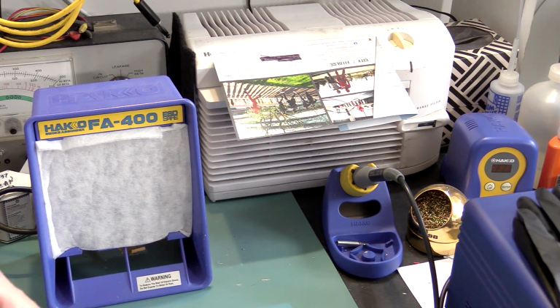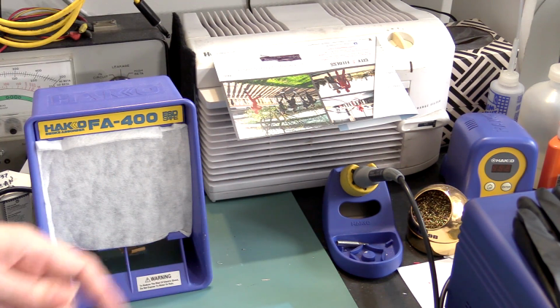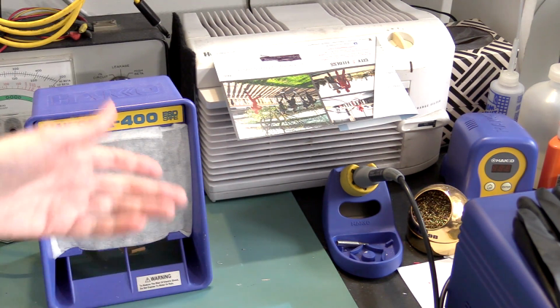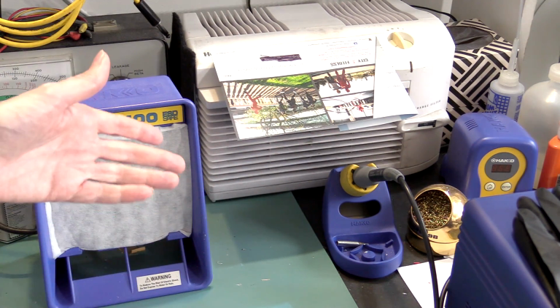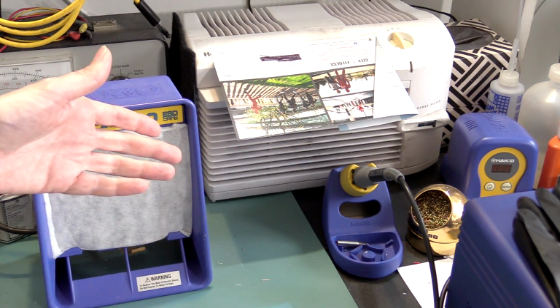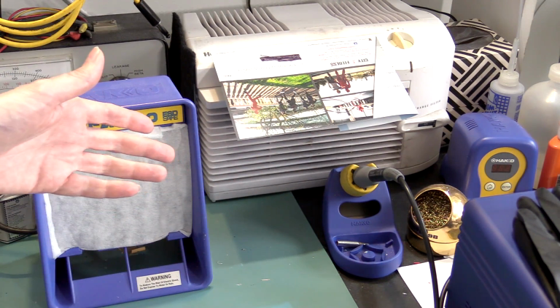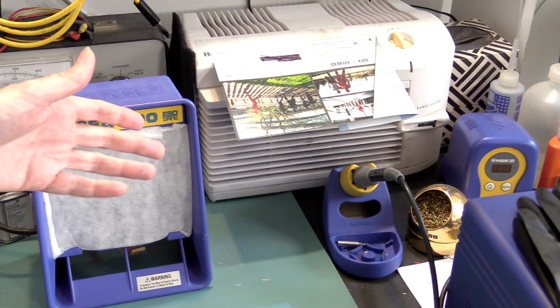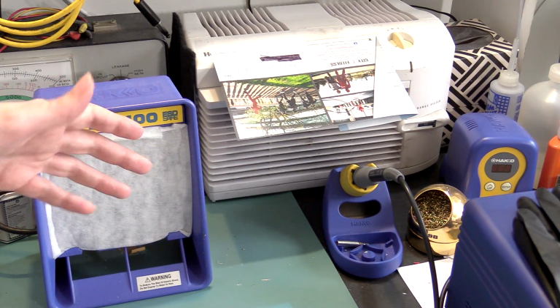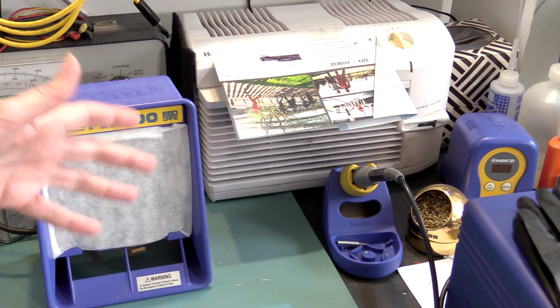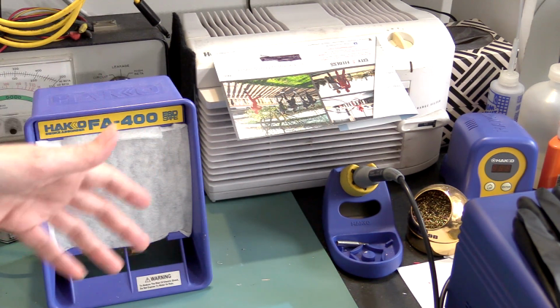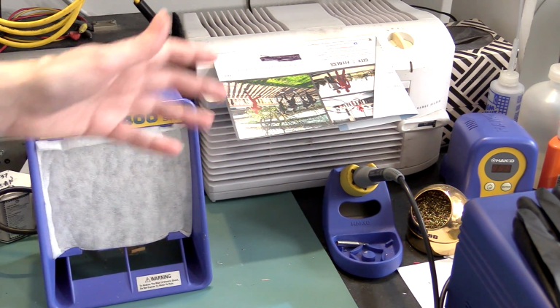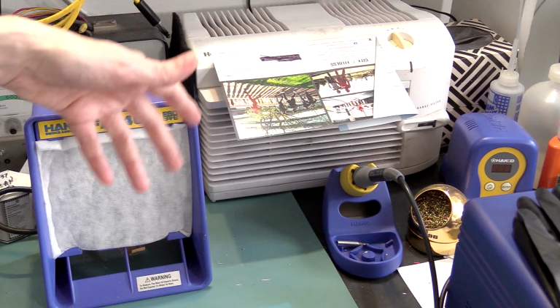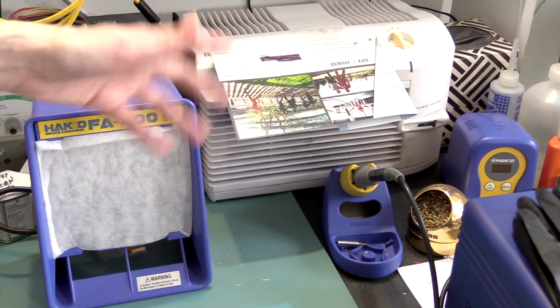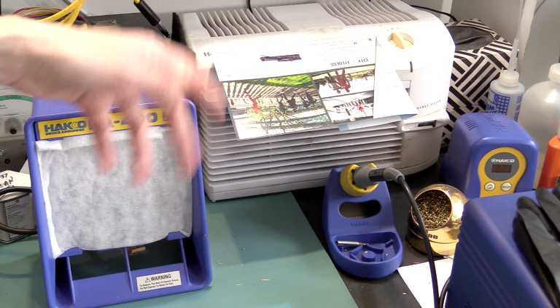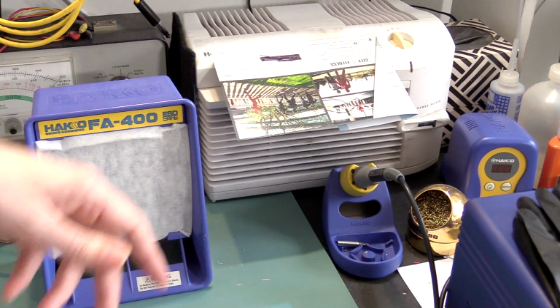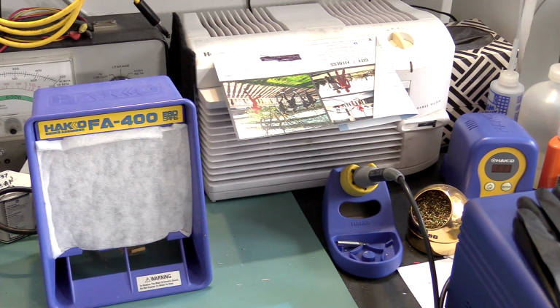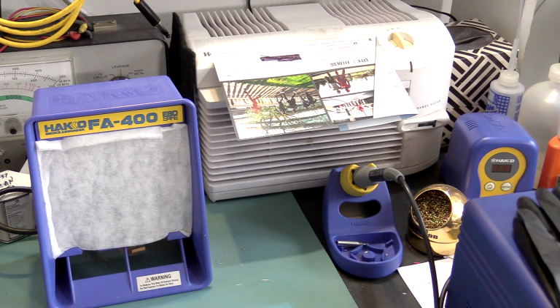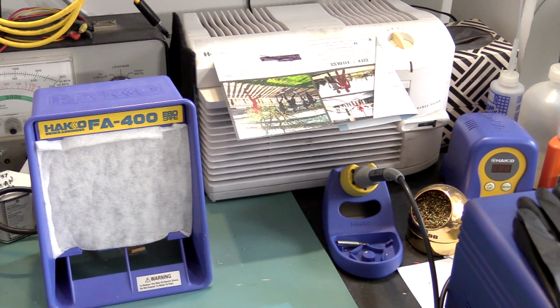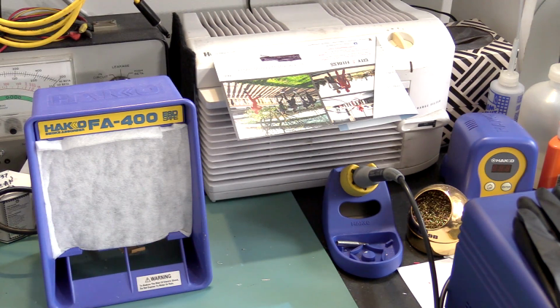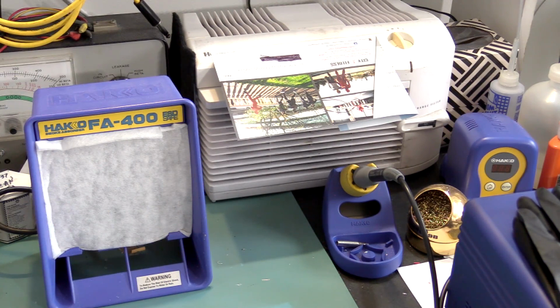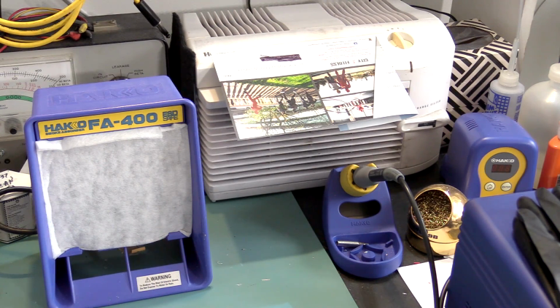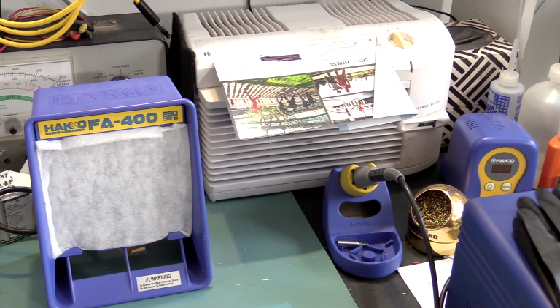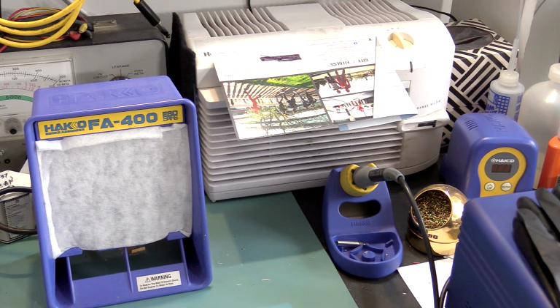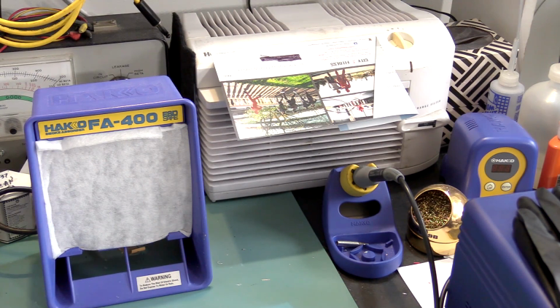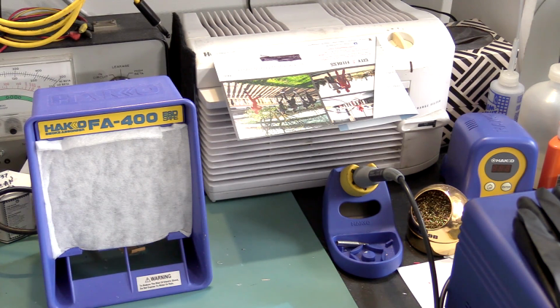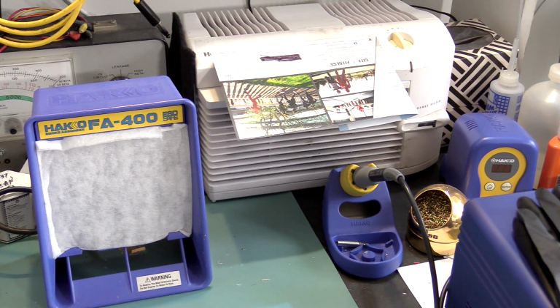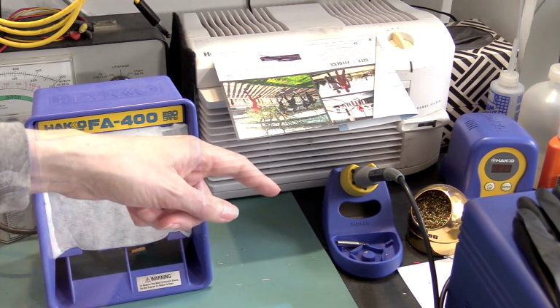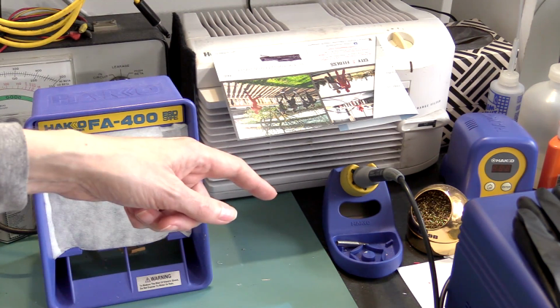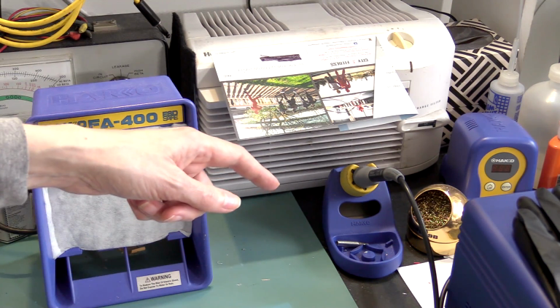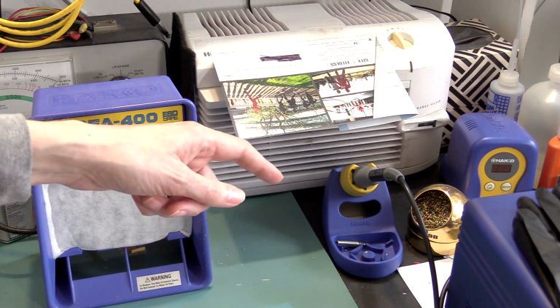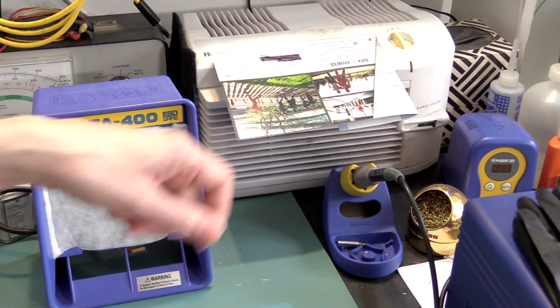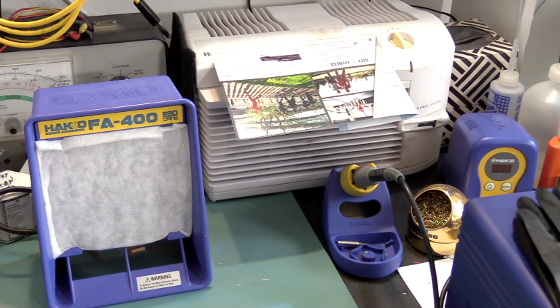So I have these two on all the time. The Heiko and the other HEPA are hooked to the same switch on the bench, so I just turn it on and they both come on. That's my standard setup for dealing with flux fumes.